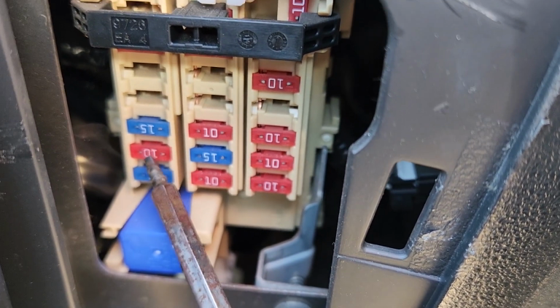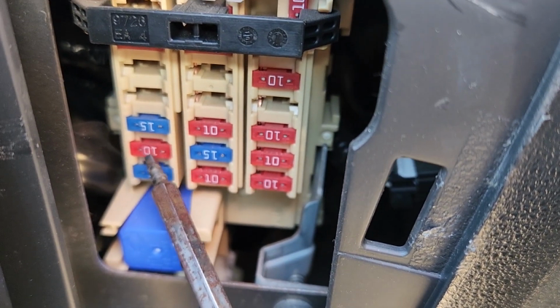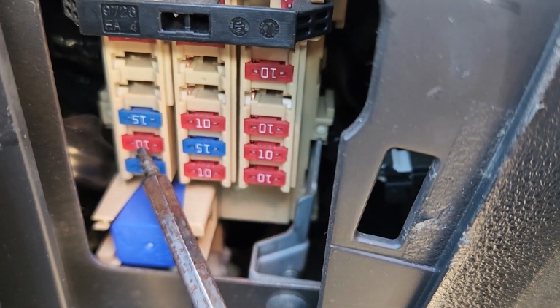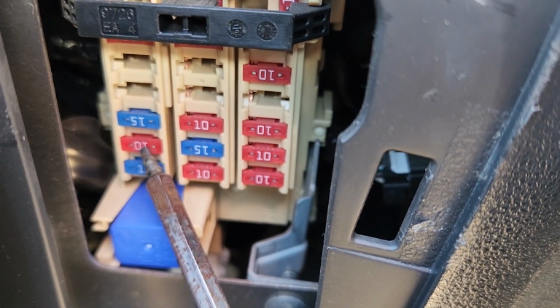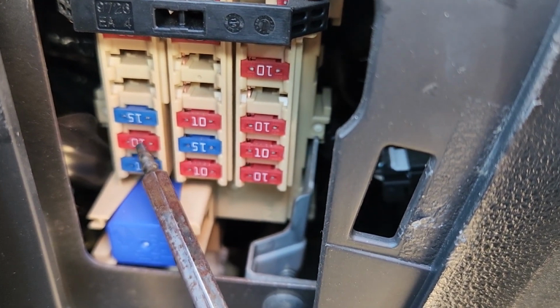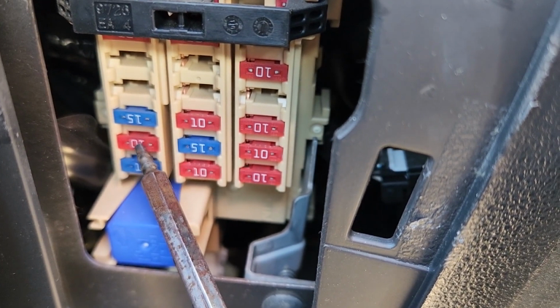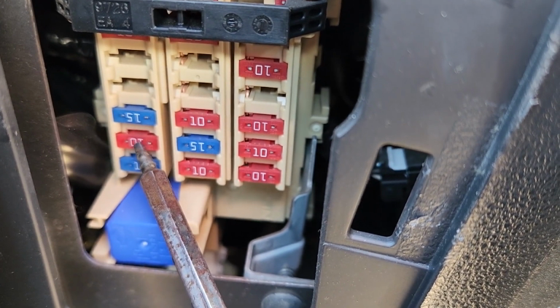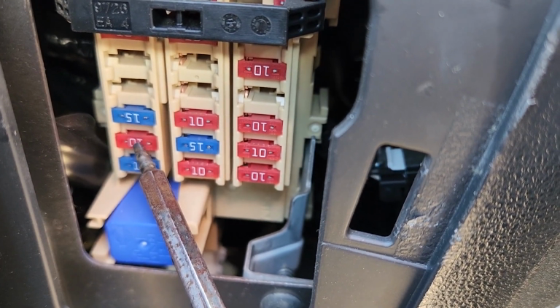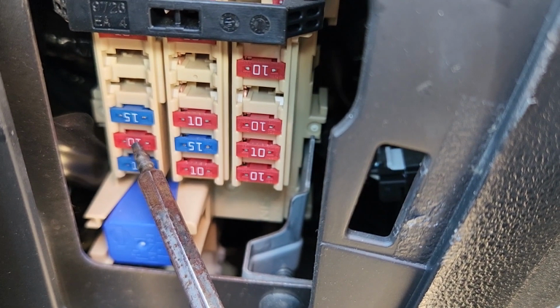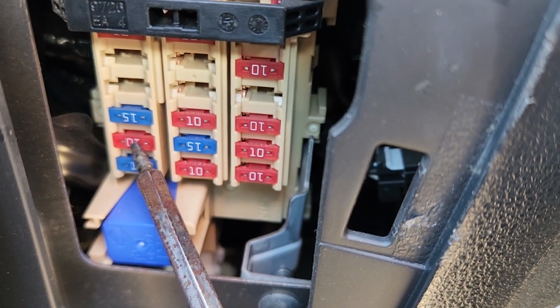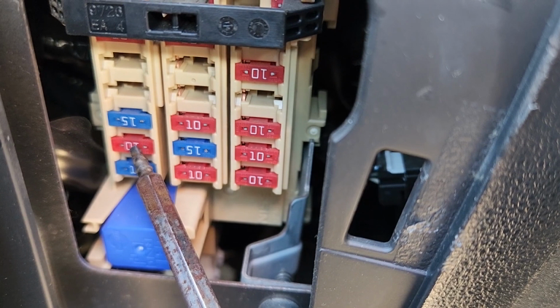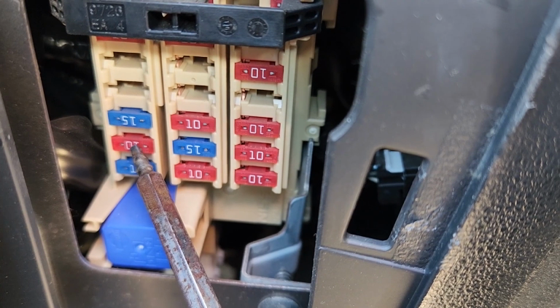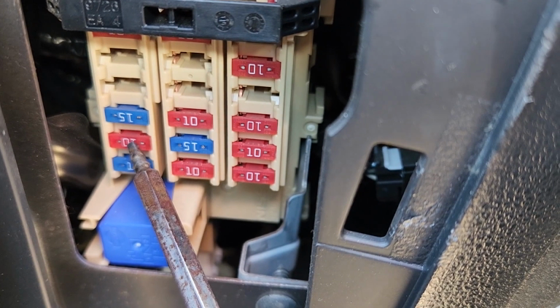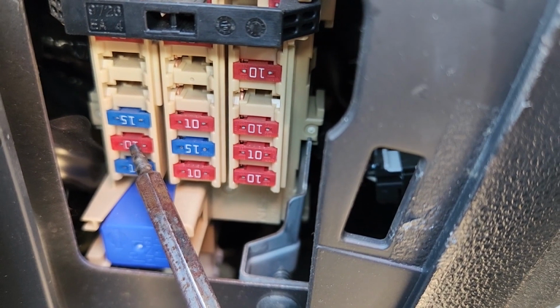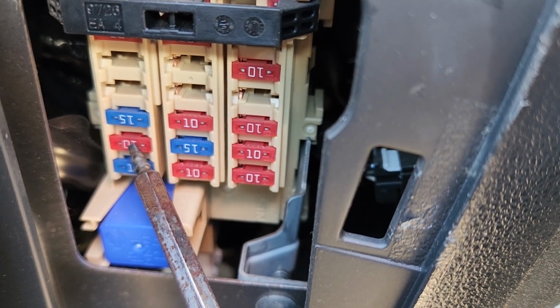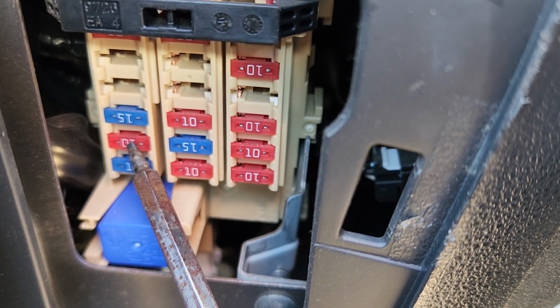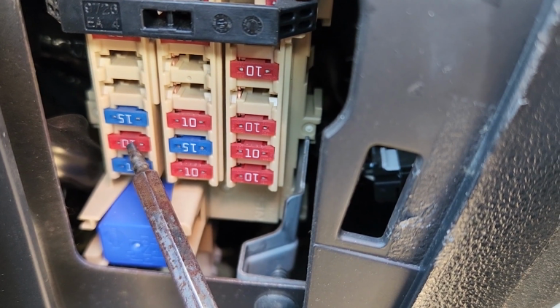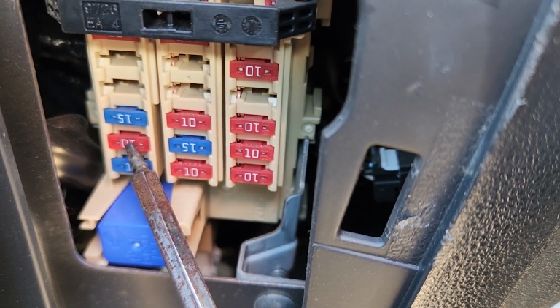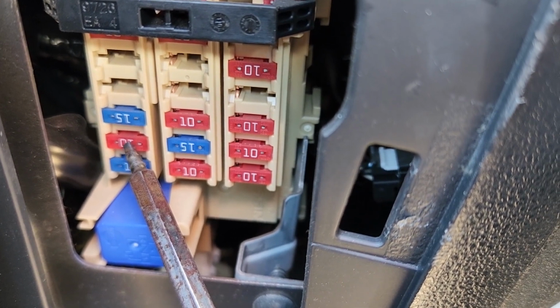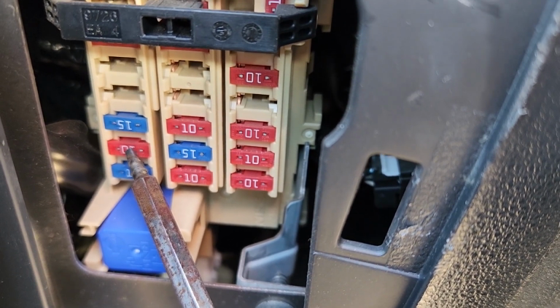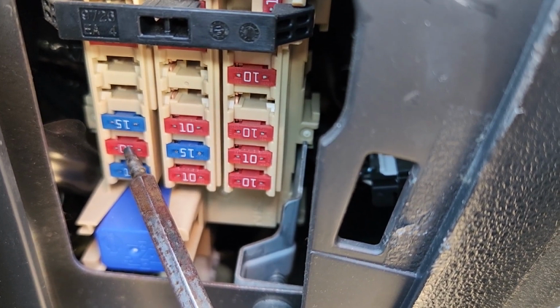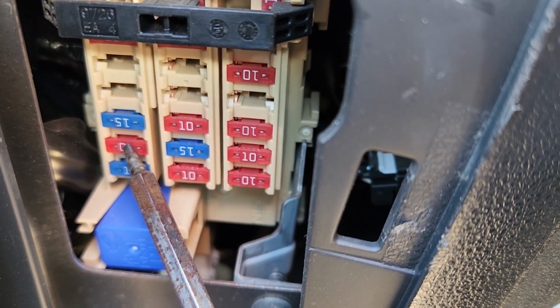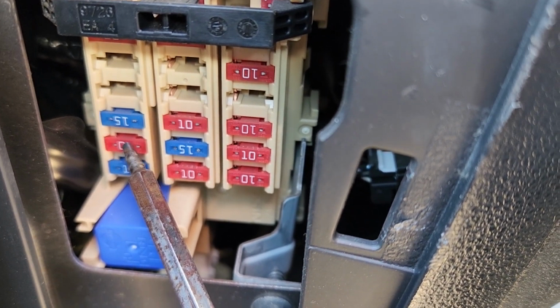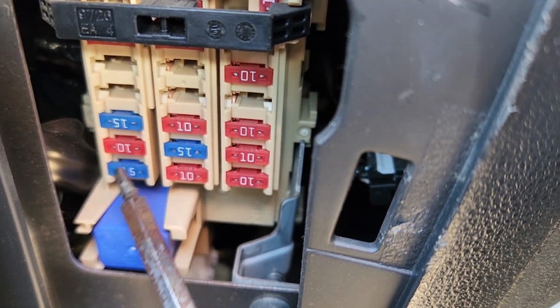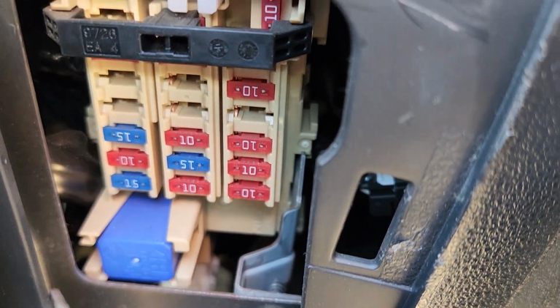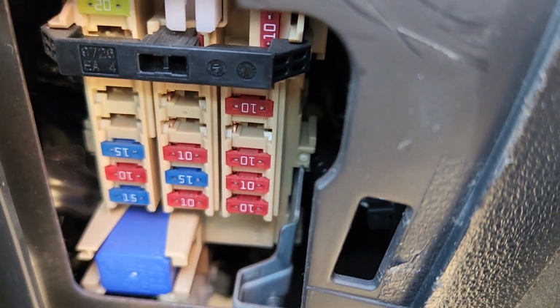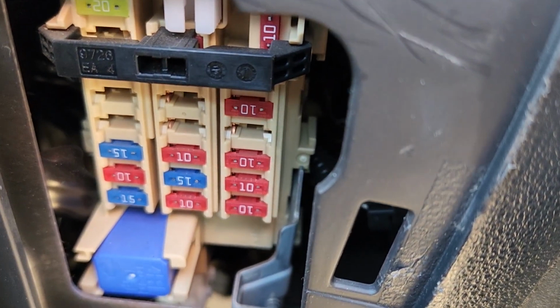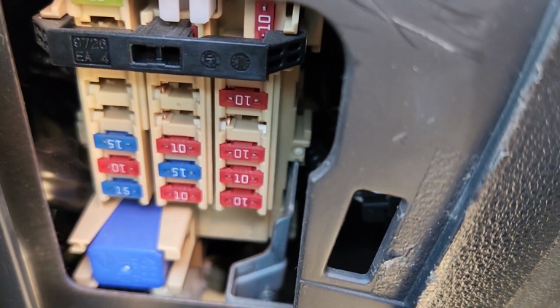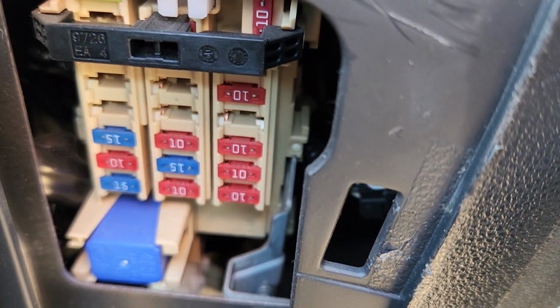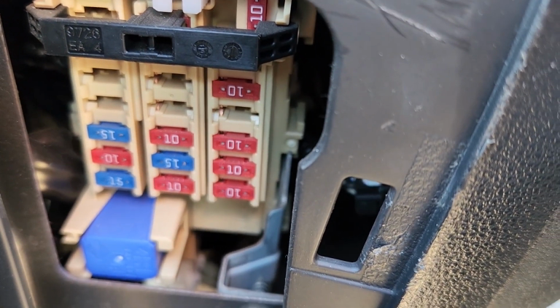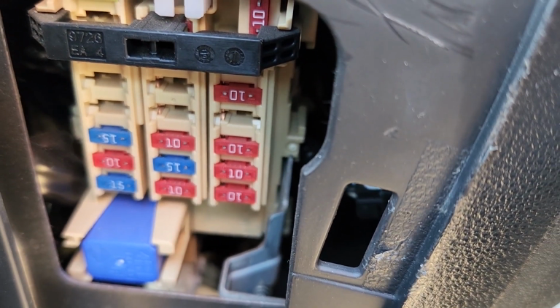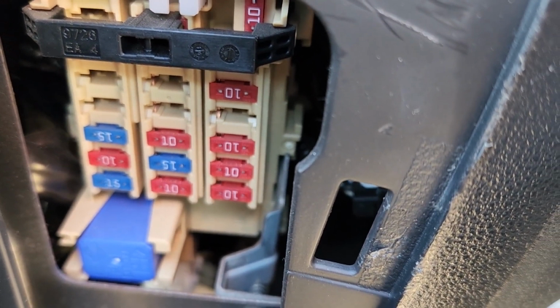This is the first fuse you want to check, and now there is one more fuse in a fuse box under the front hood.